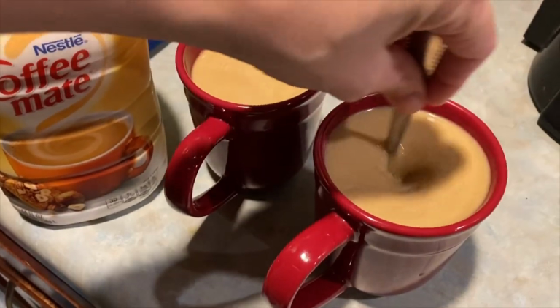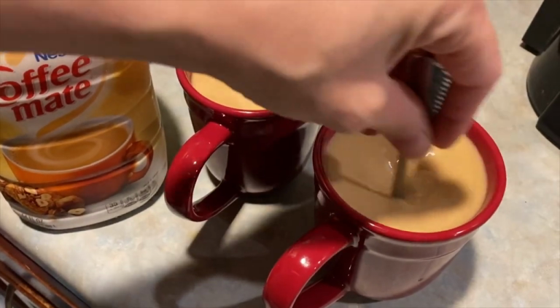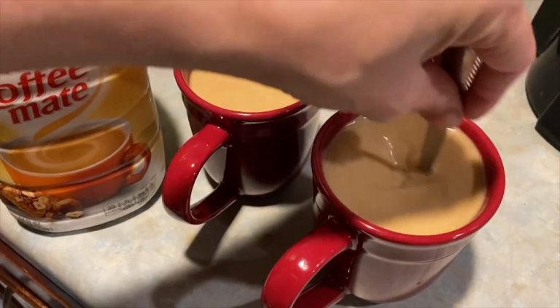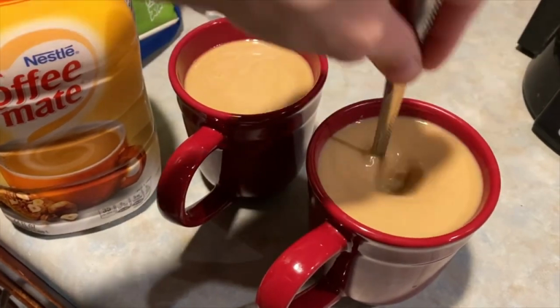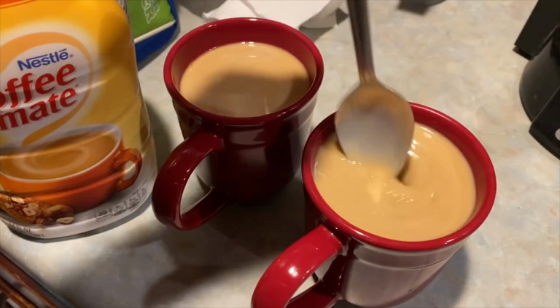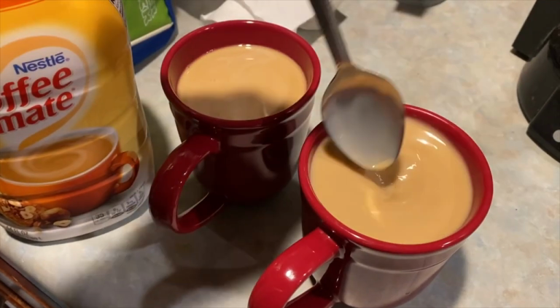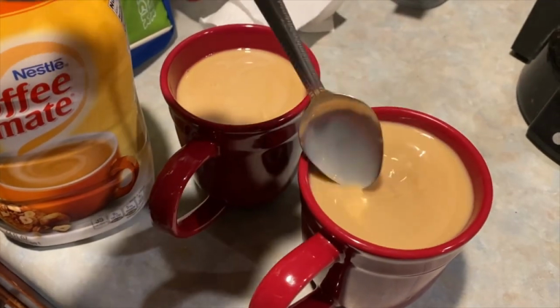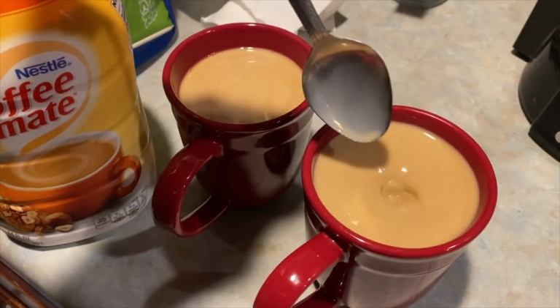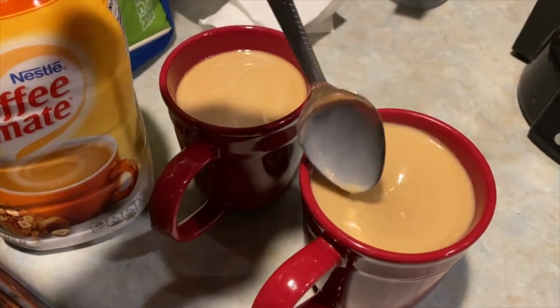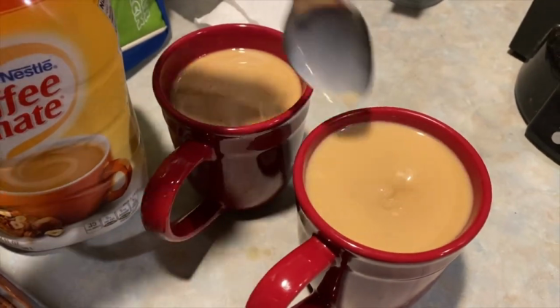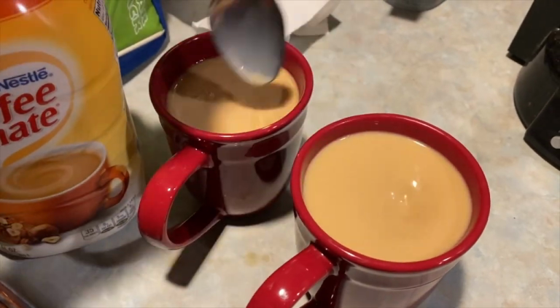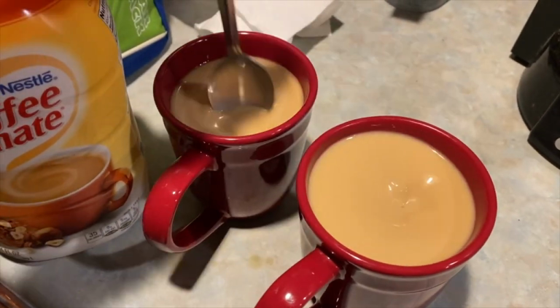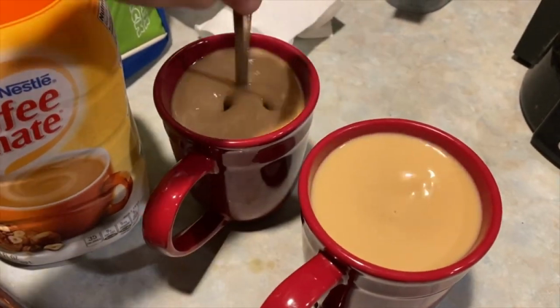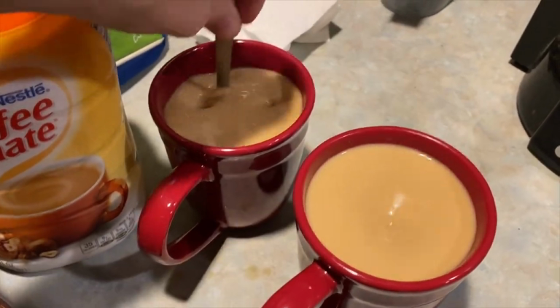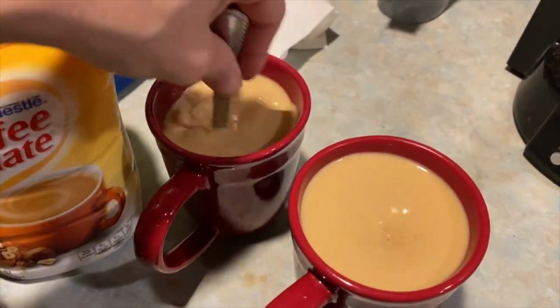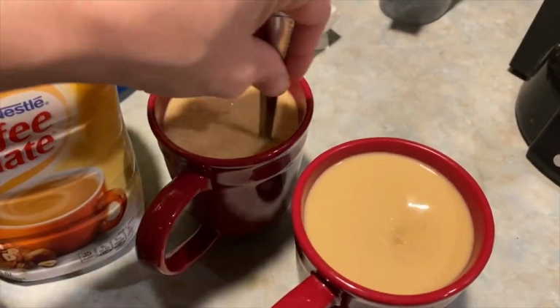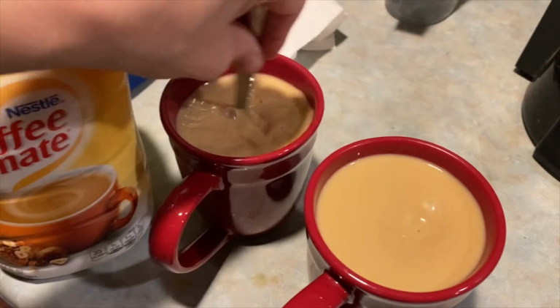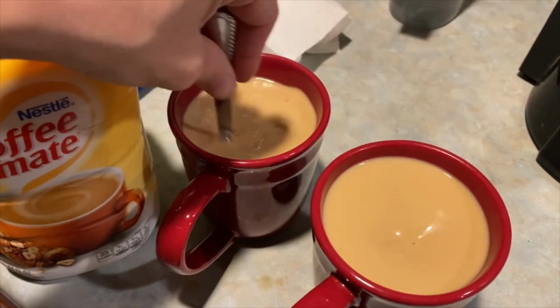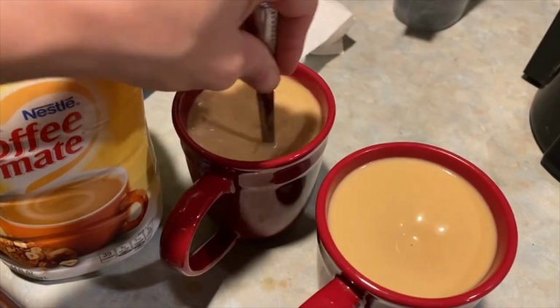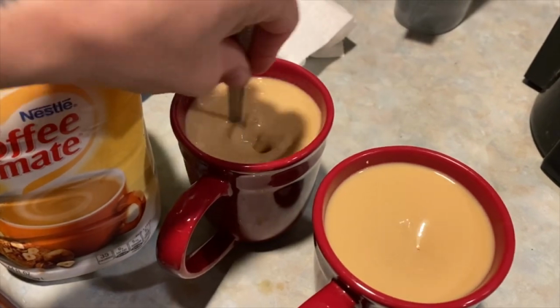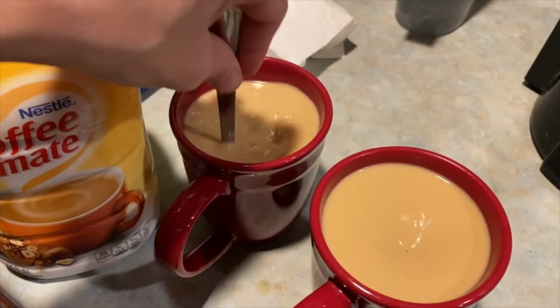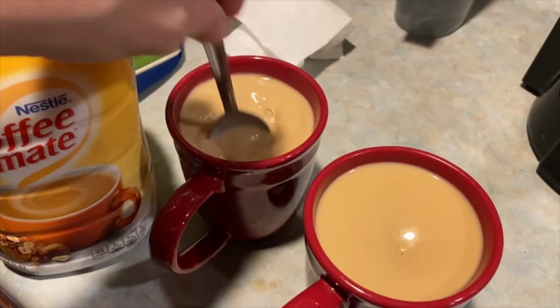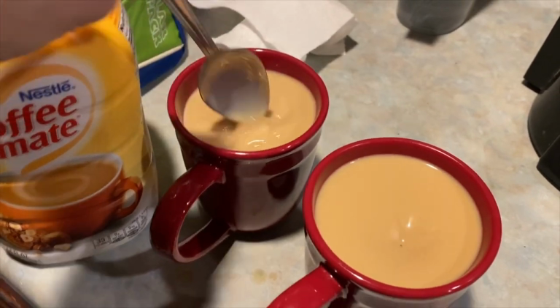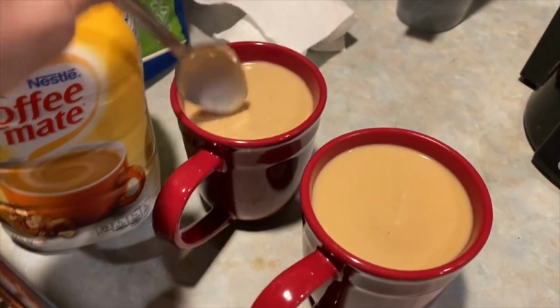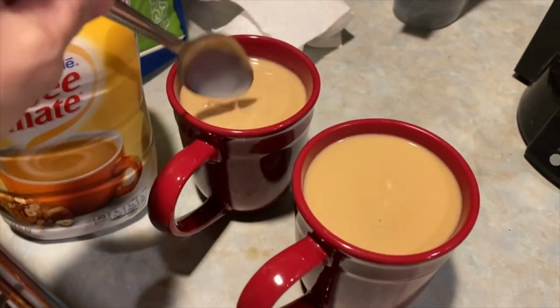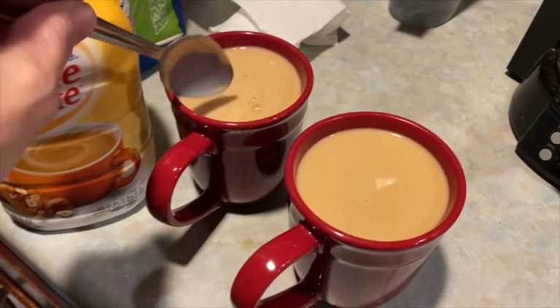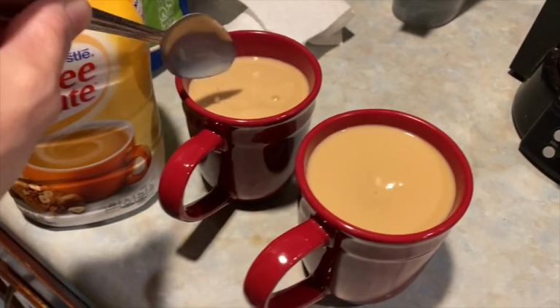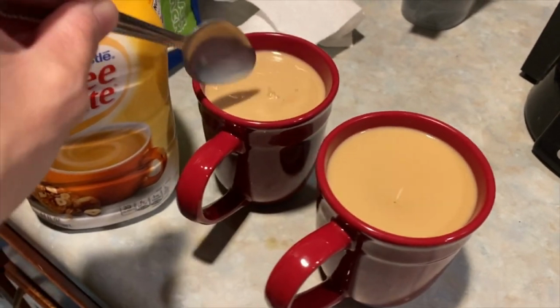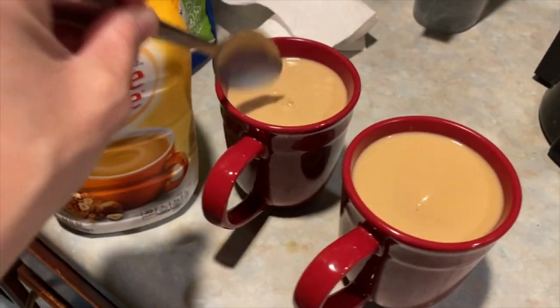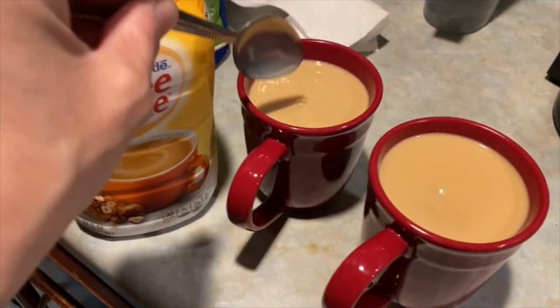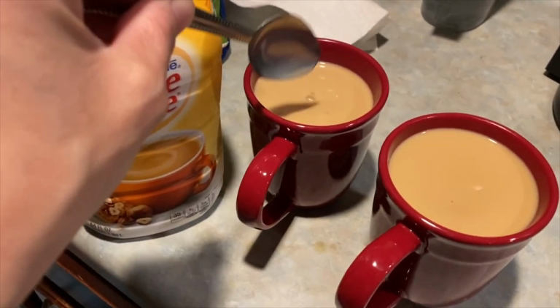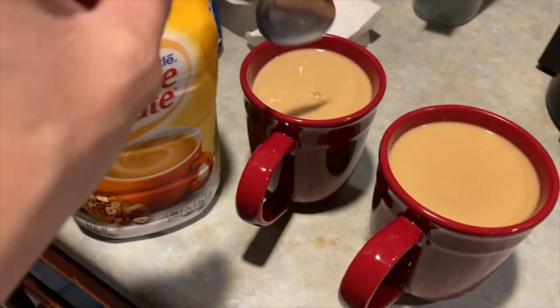I don't drink two cups of coffee. I don't double fist coffee in the morning, although I probably should.